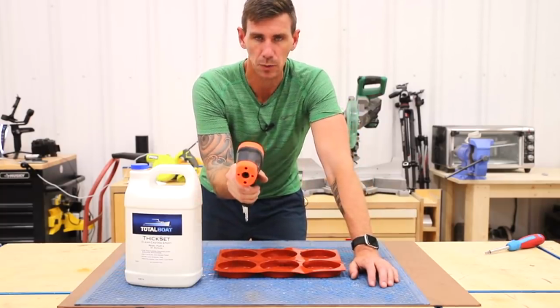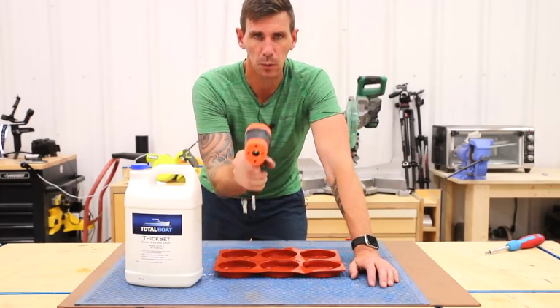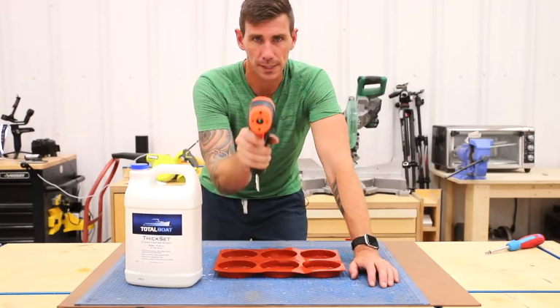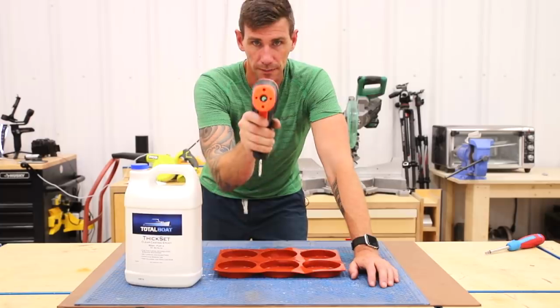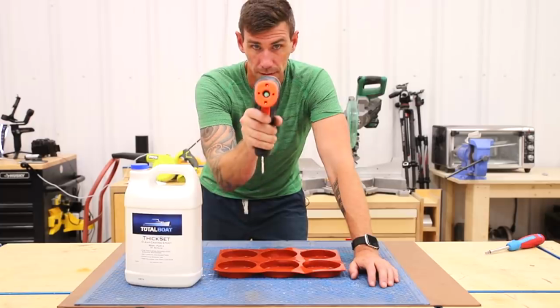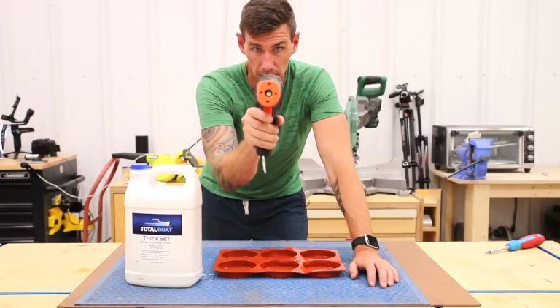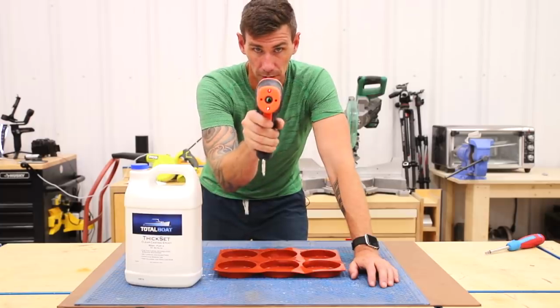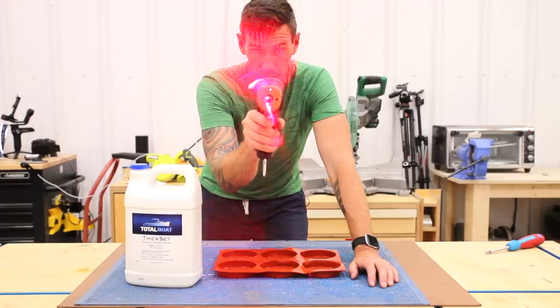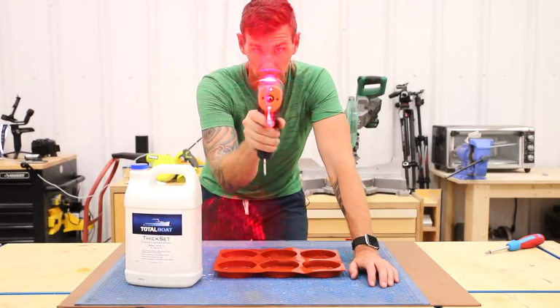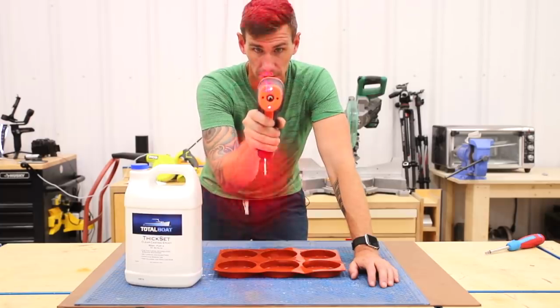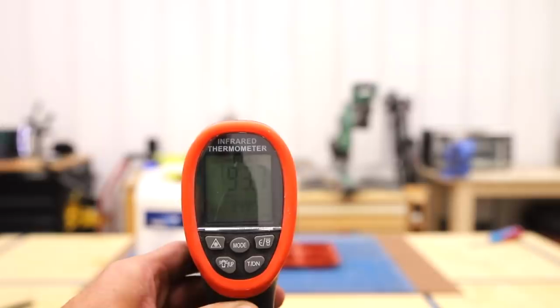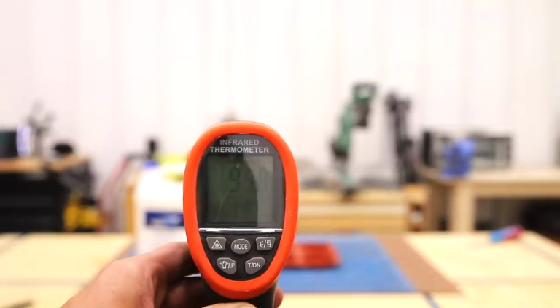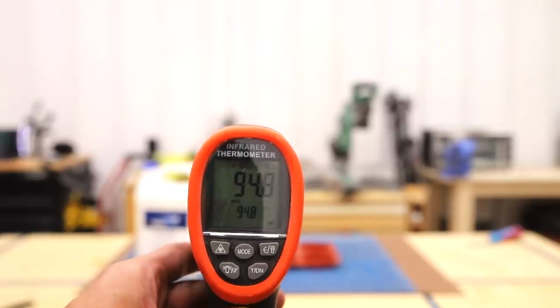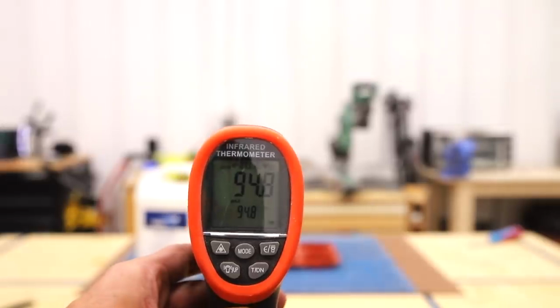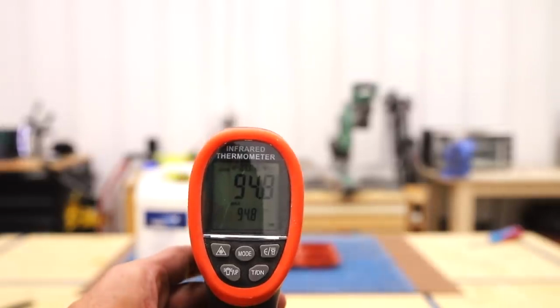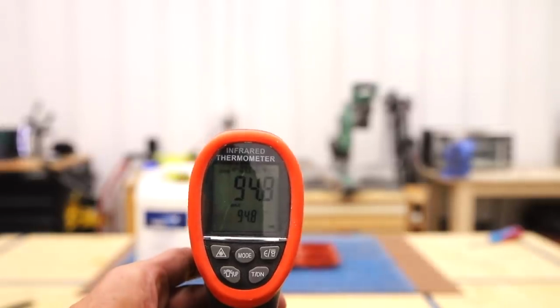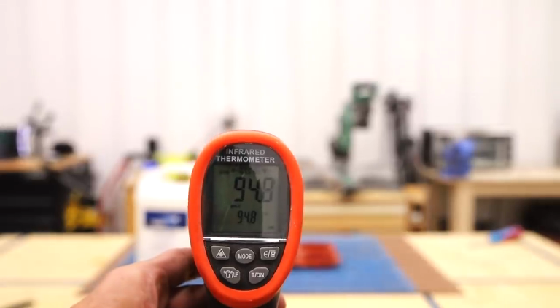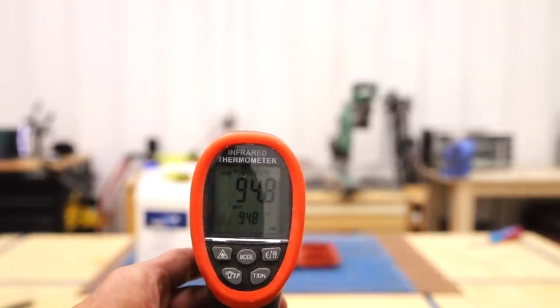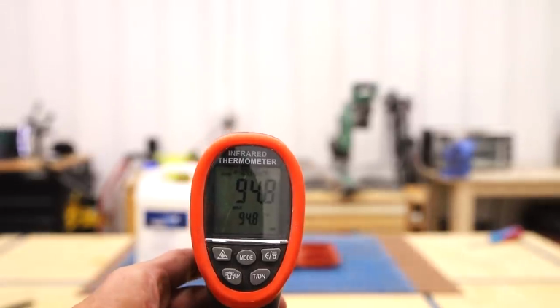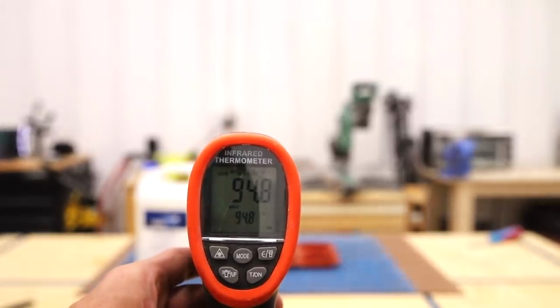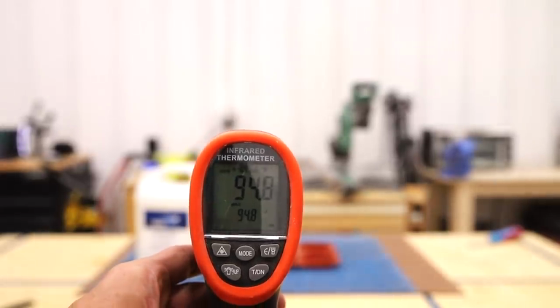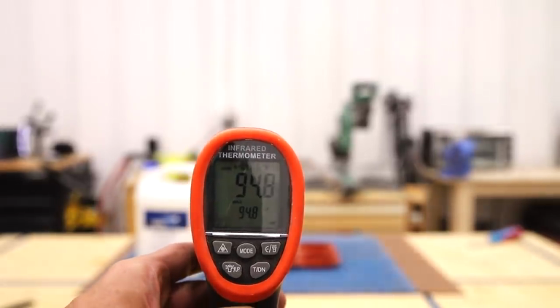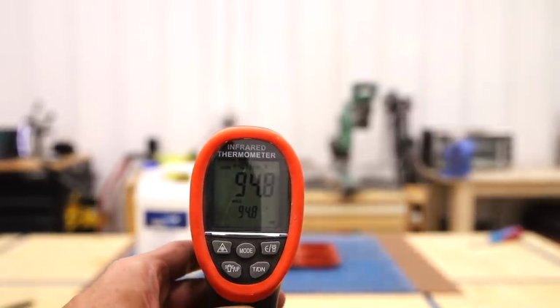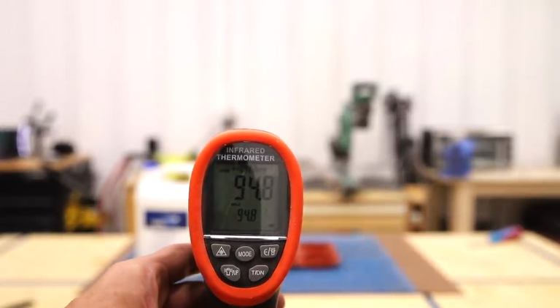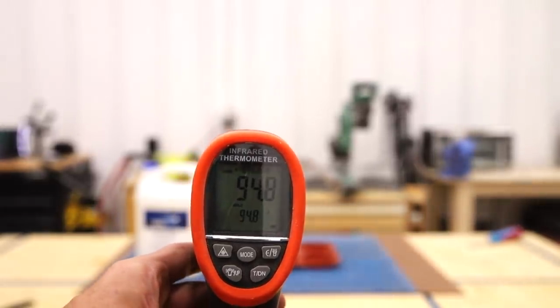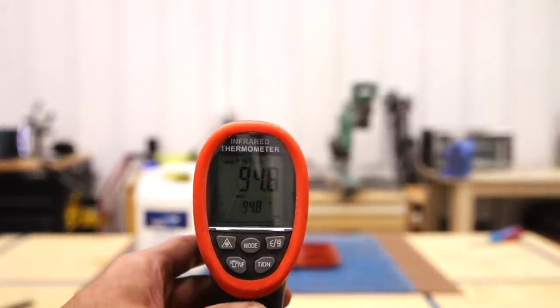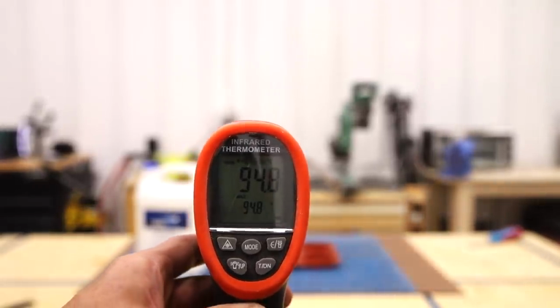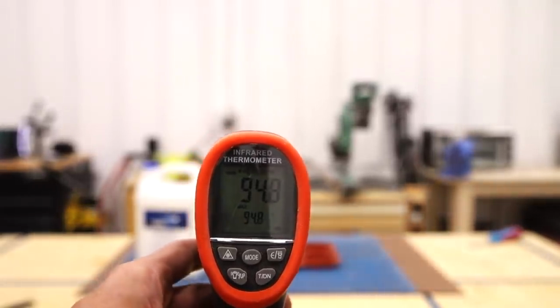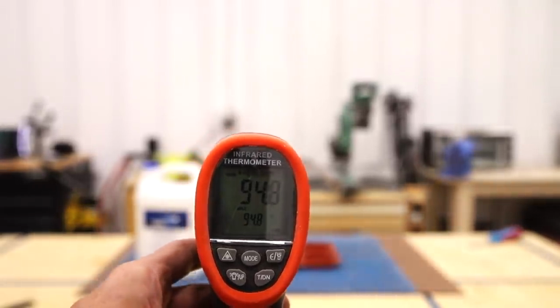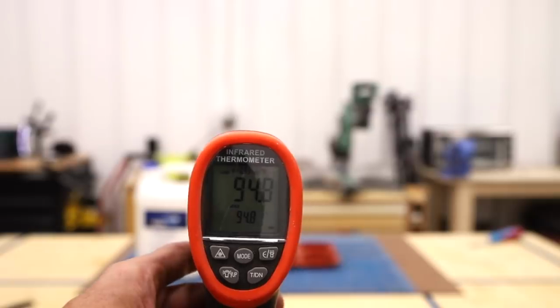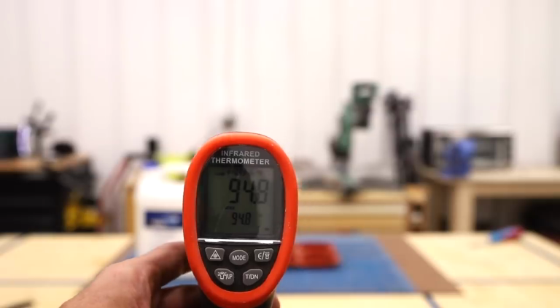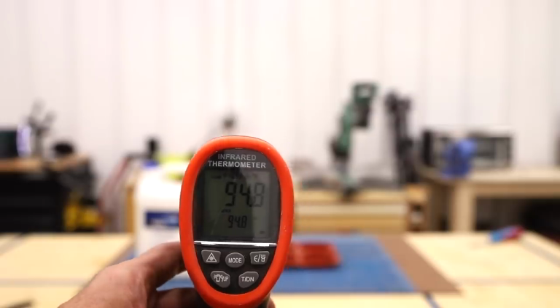The thermometer reads 93.7 degrees — and over where I'm standing it's even hotter at 94.8 degrees.